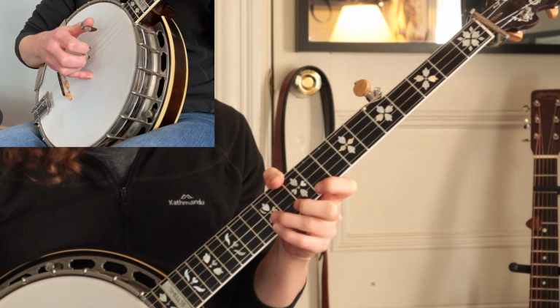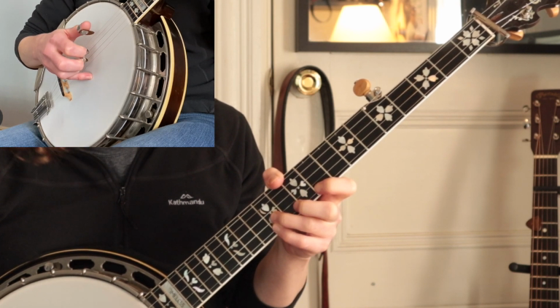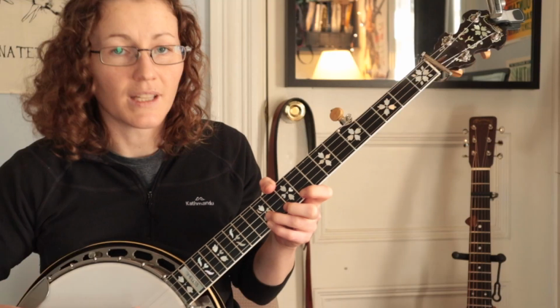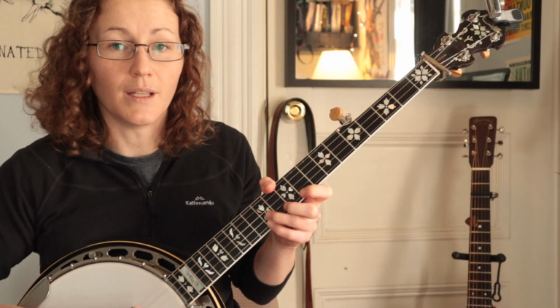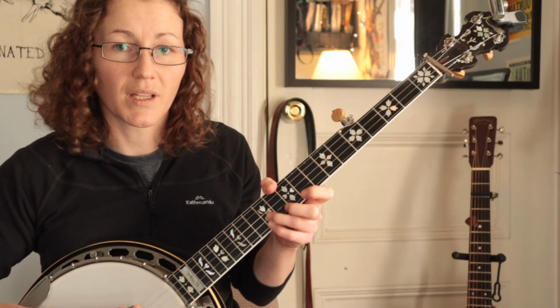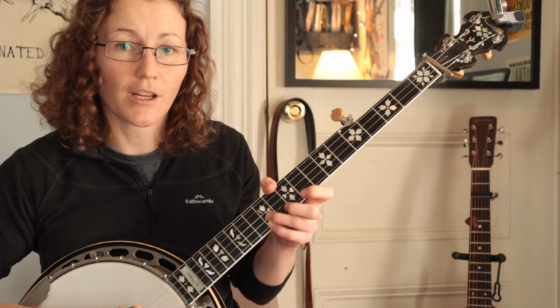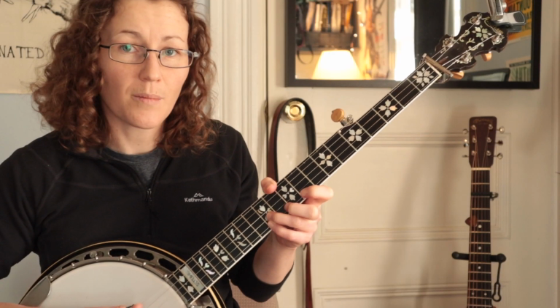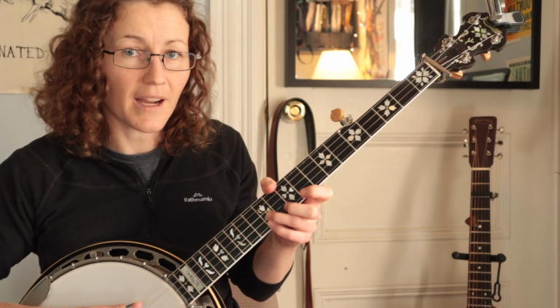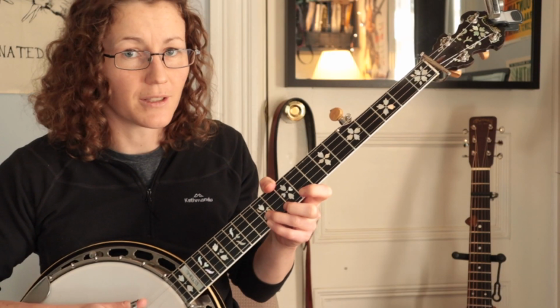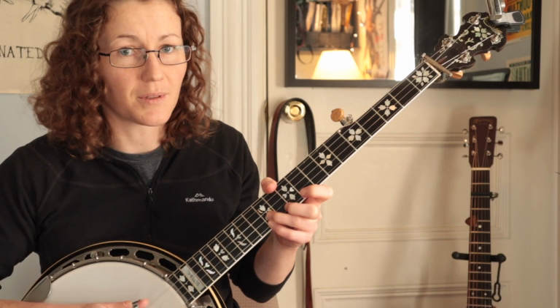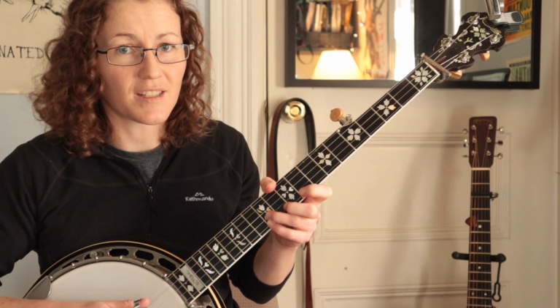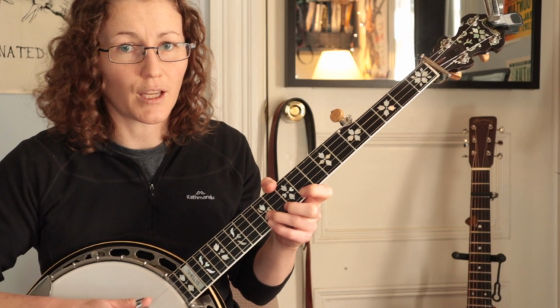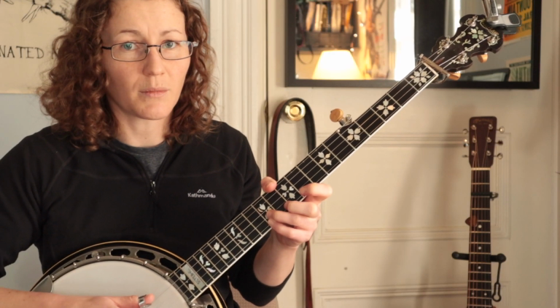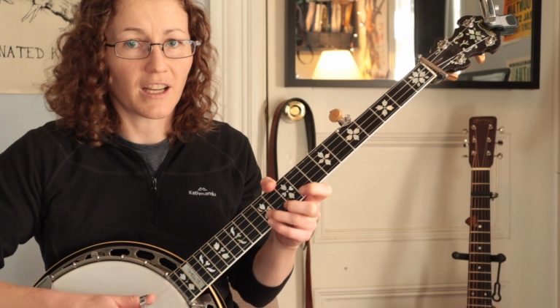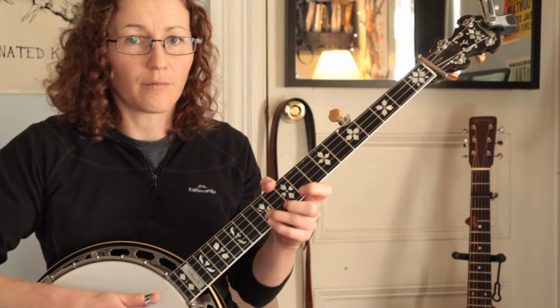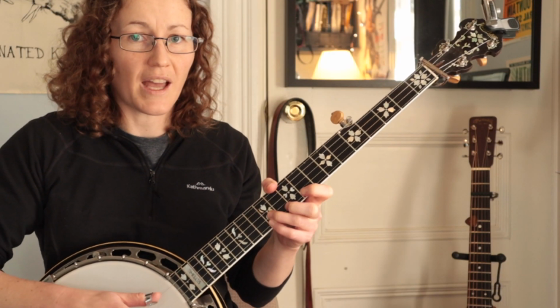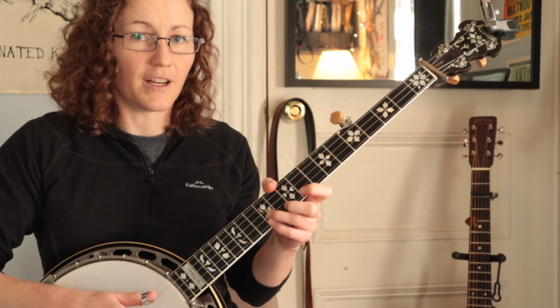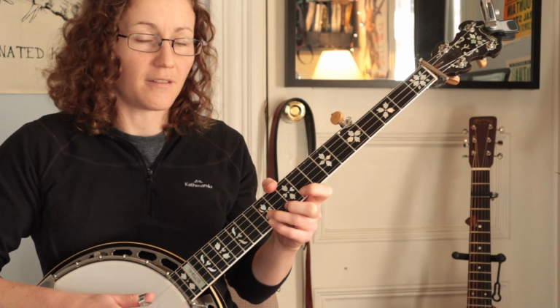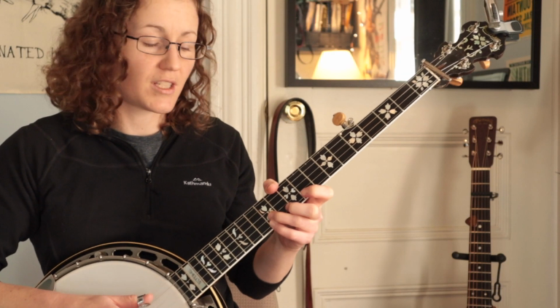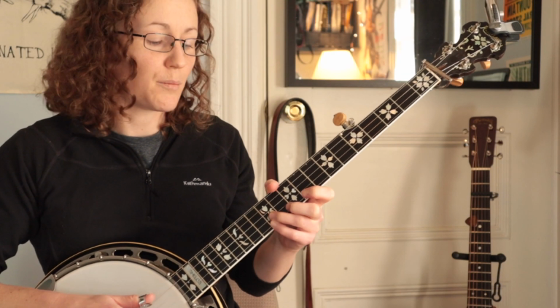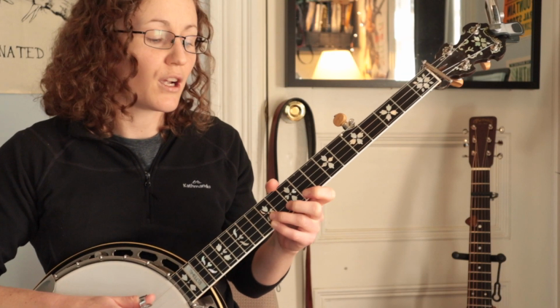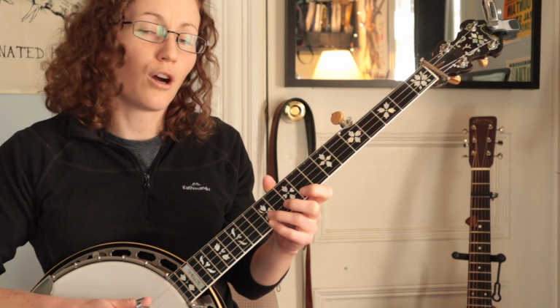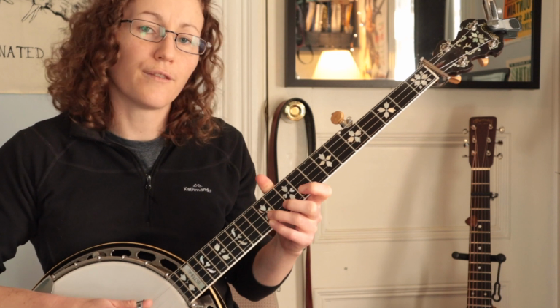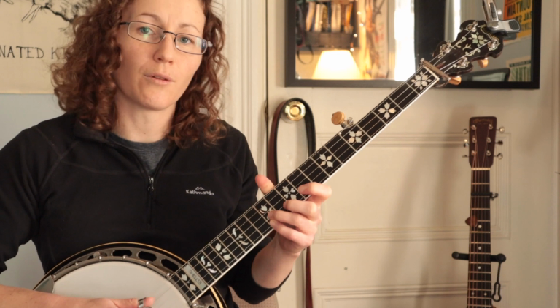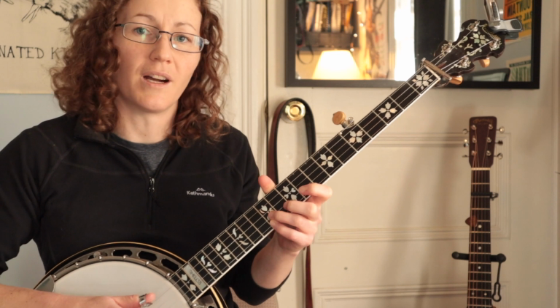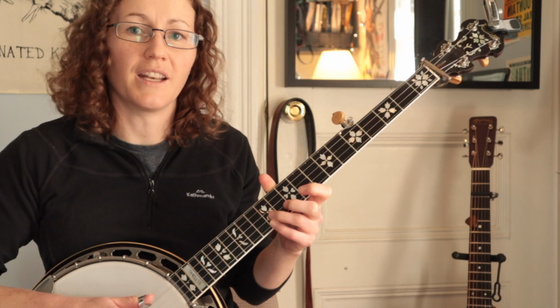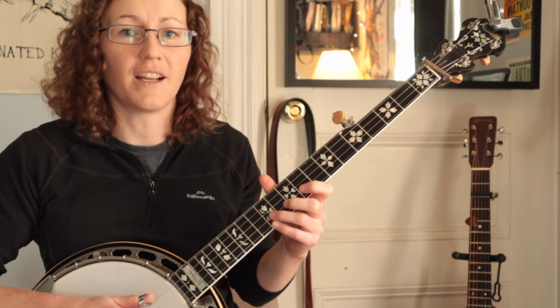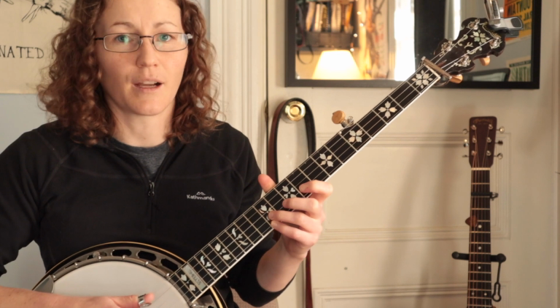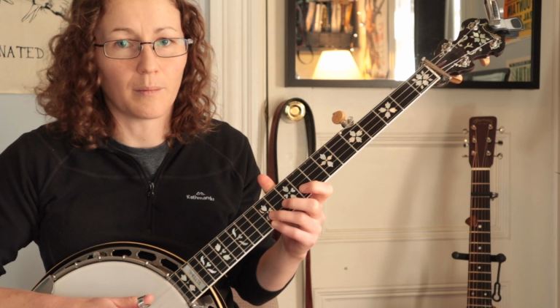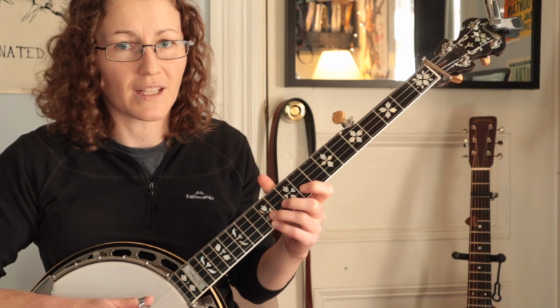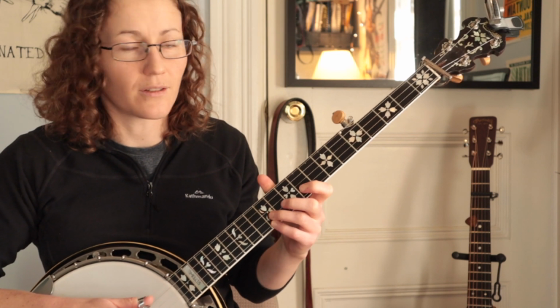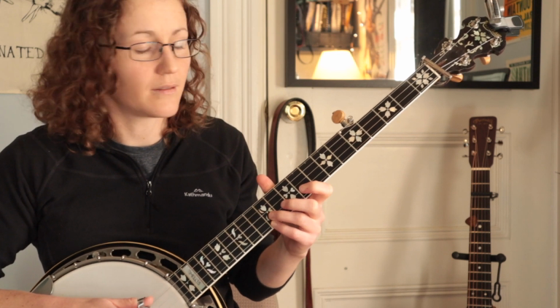And then we can go backwards with the same kind of pattern, skipping over one and coming back to it.